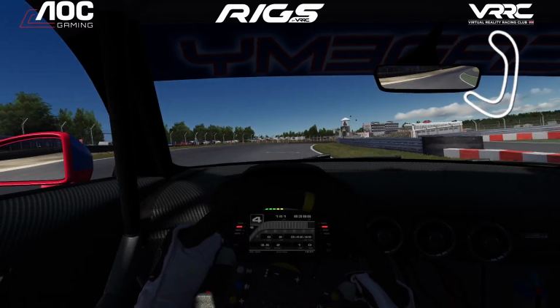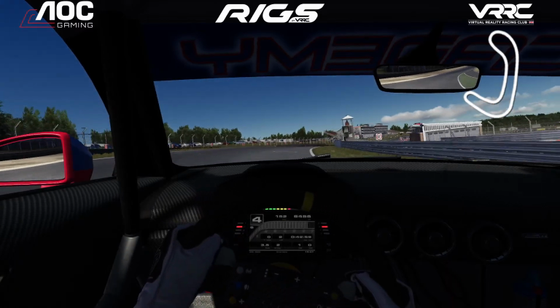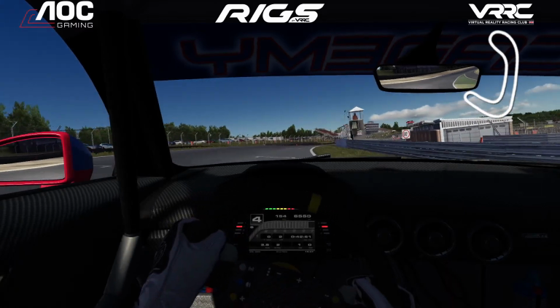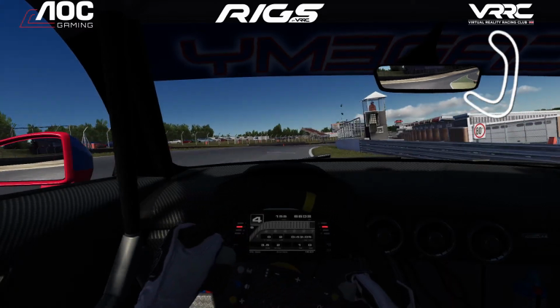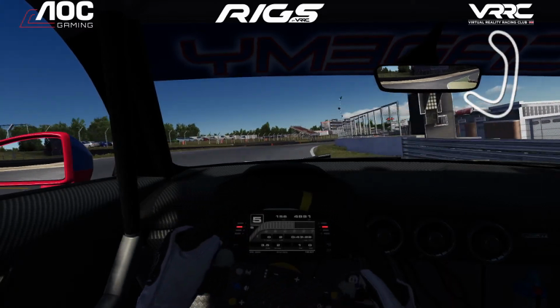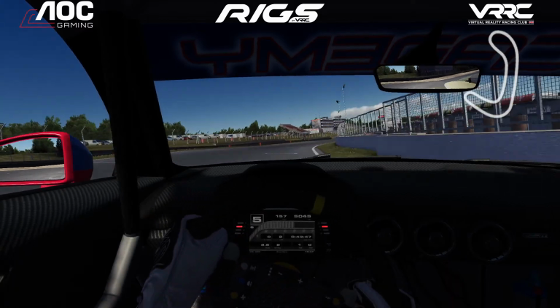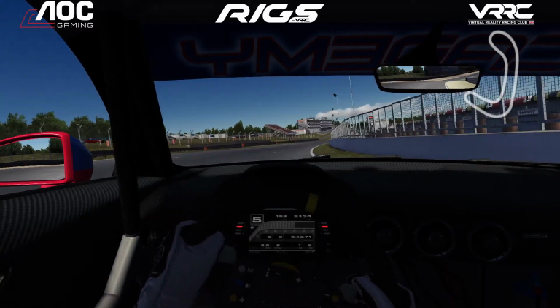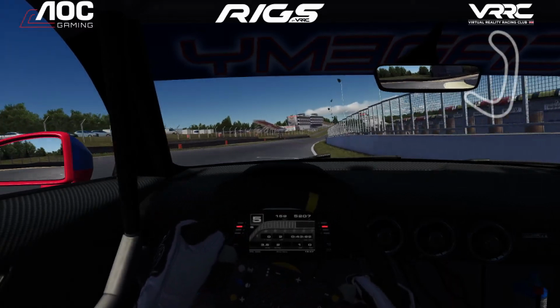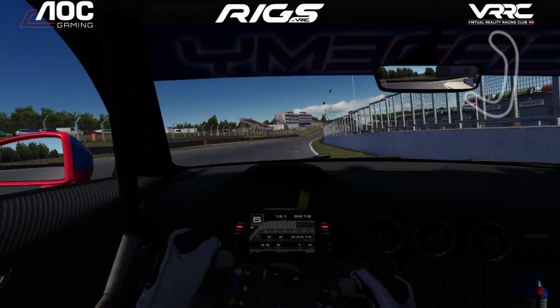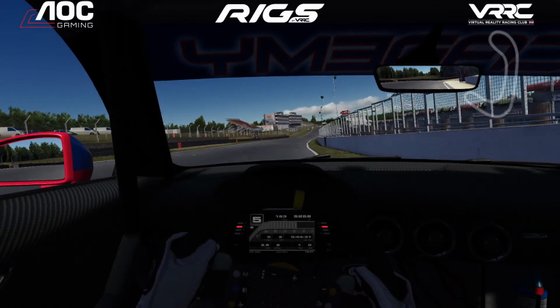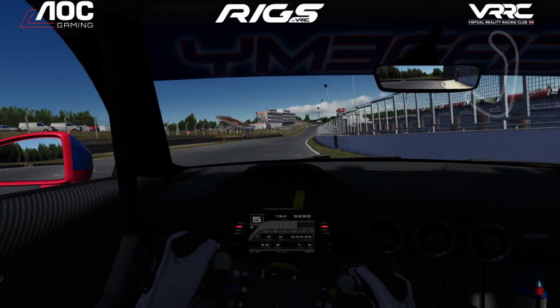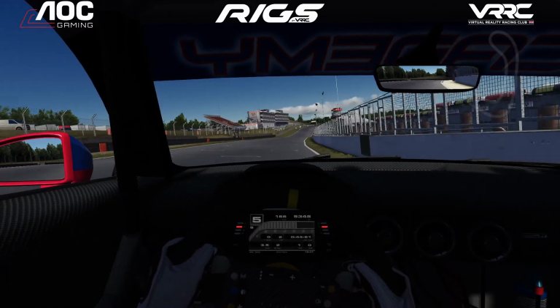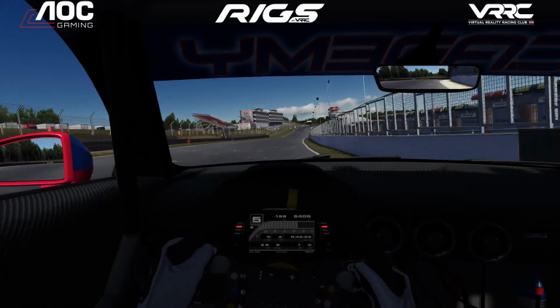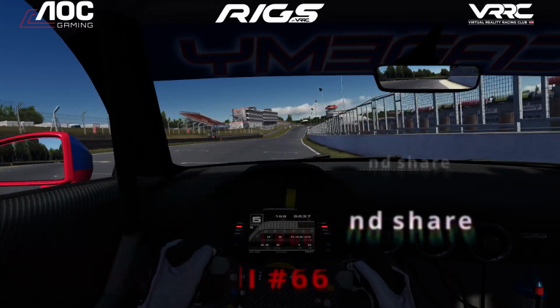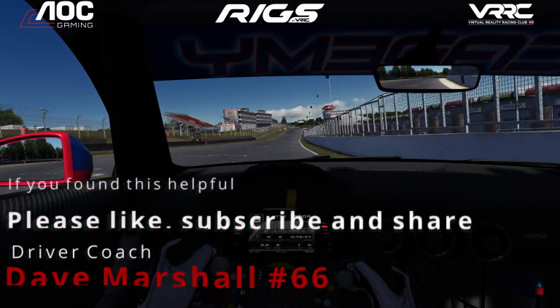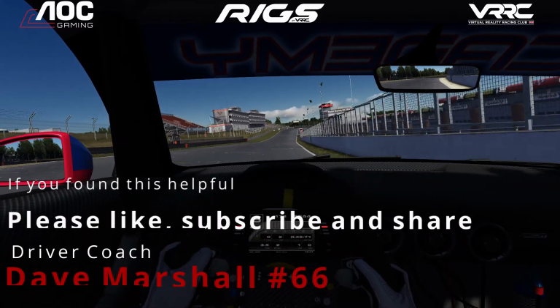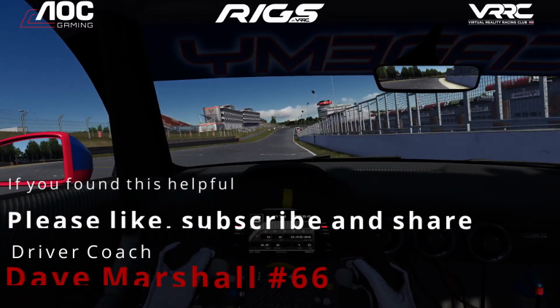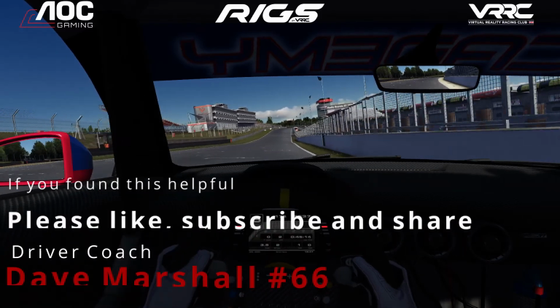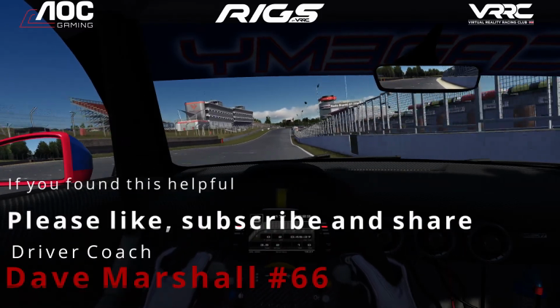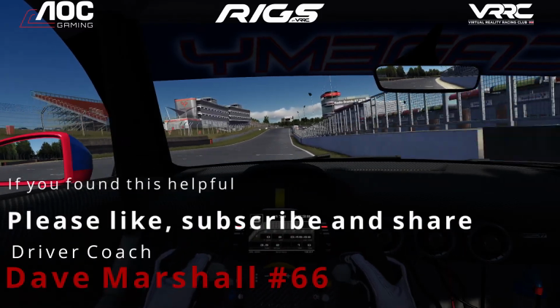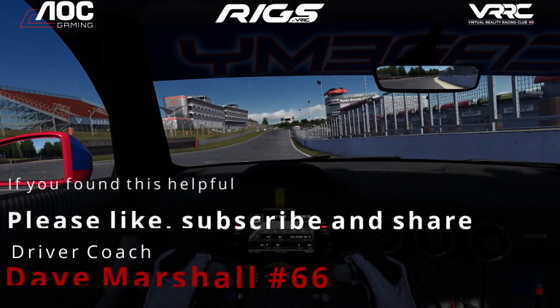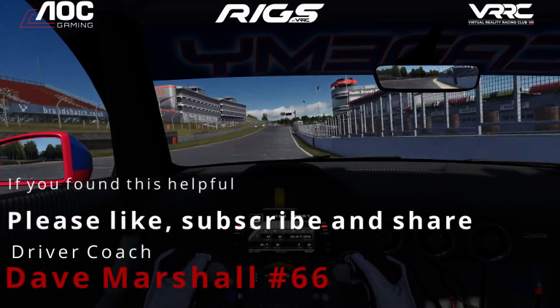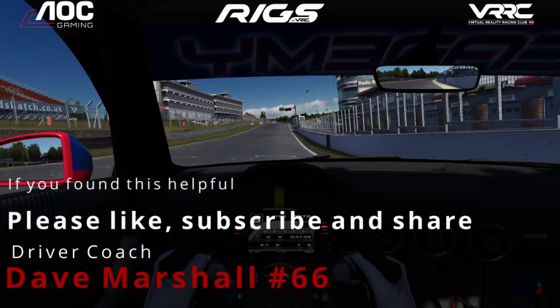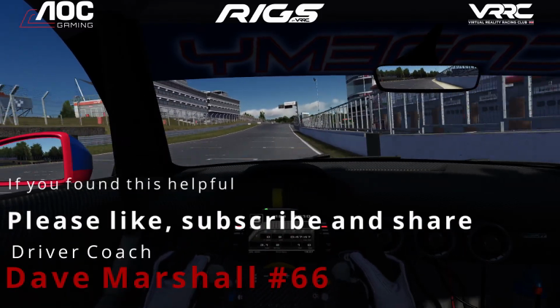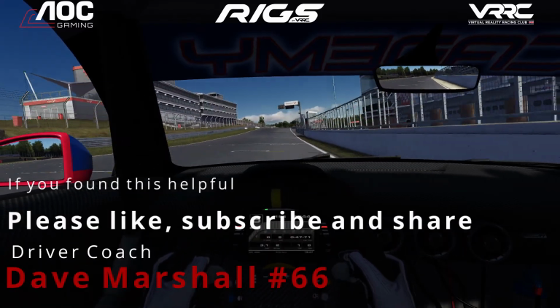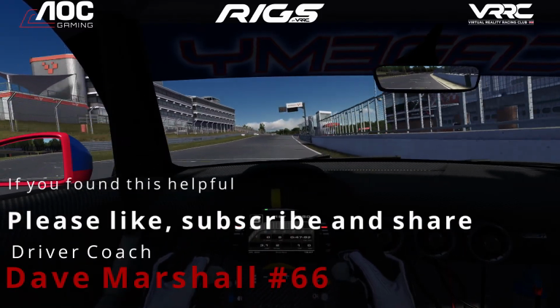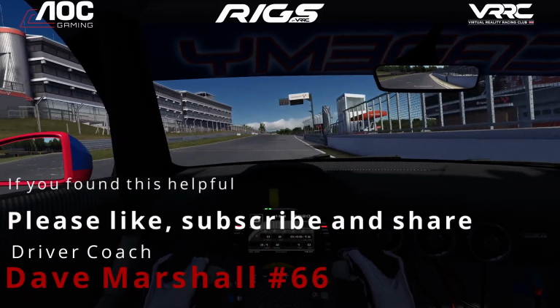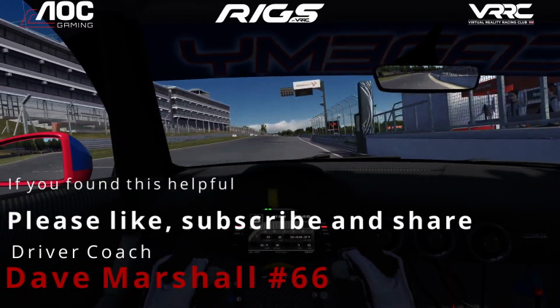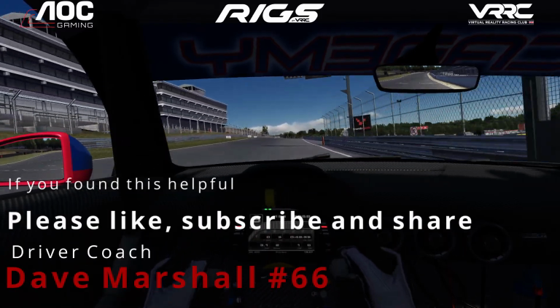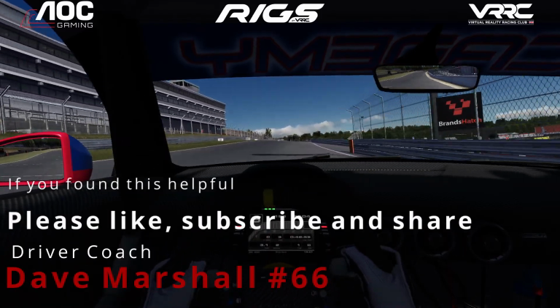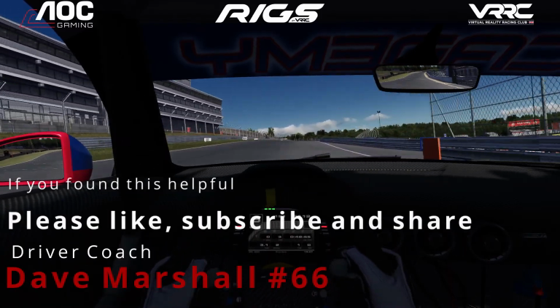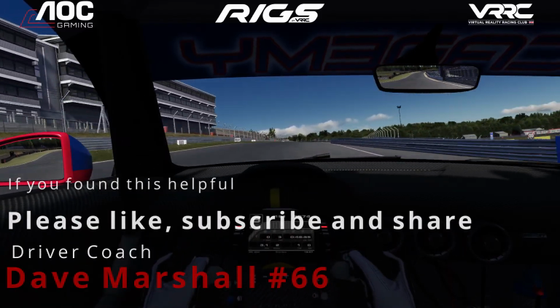Make sure you tune in at quarter past seven on the 16th of September to catch the brand's action on our YouTube and Facebook page.